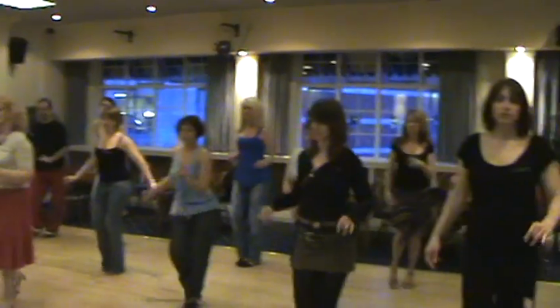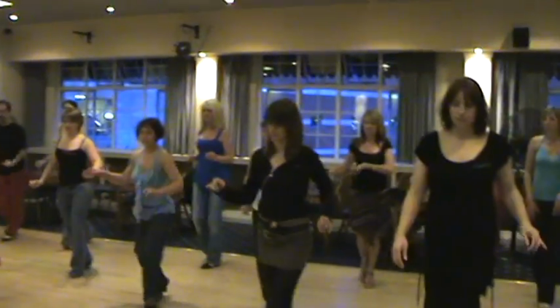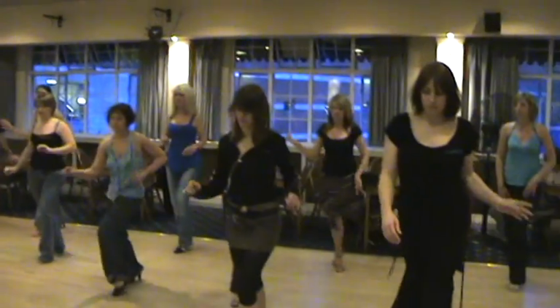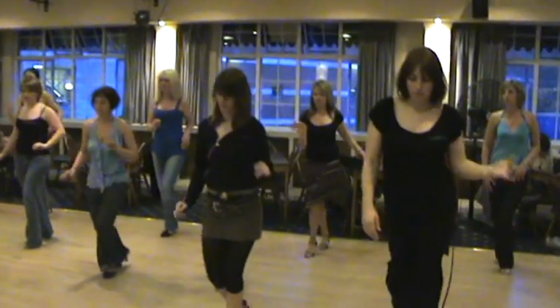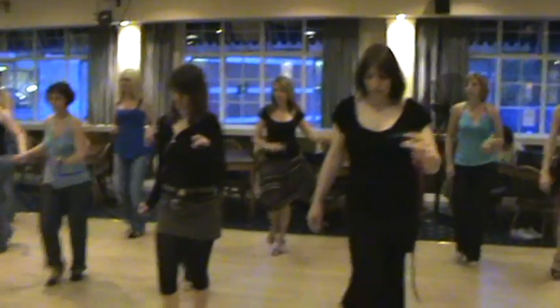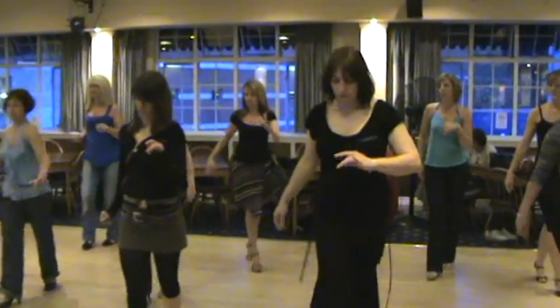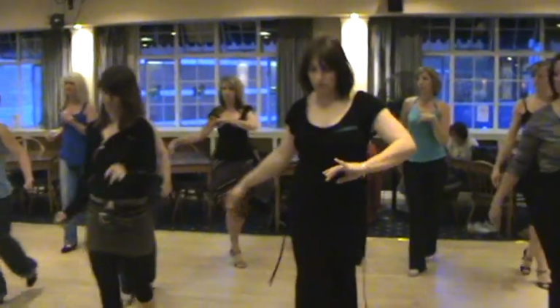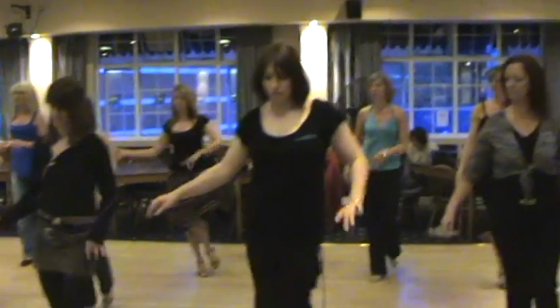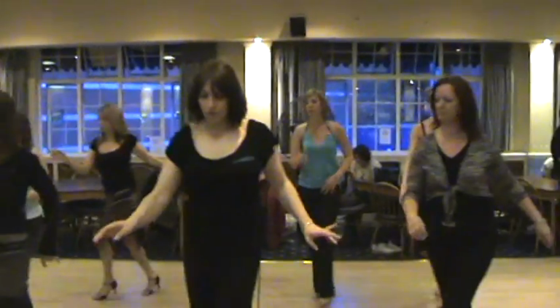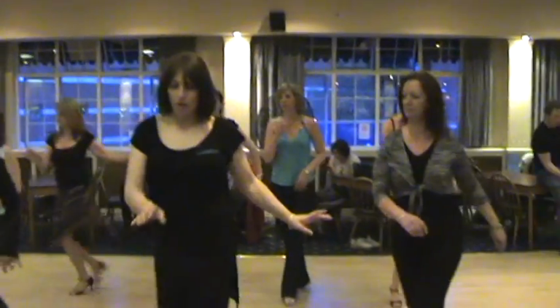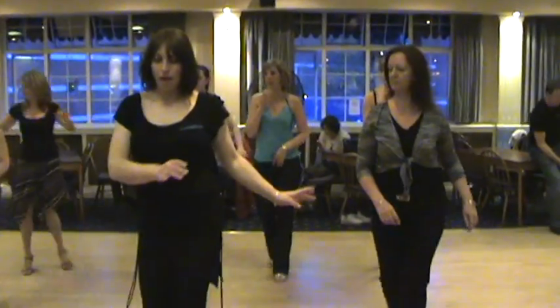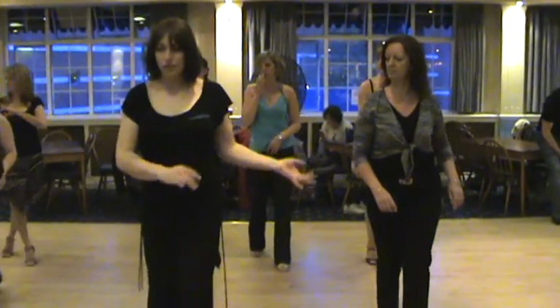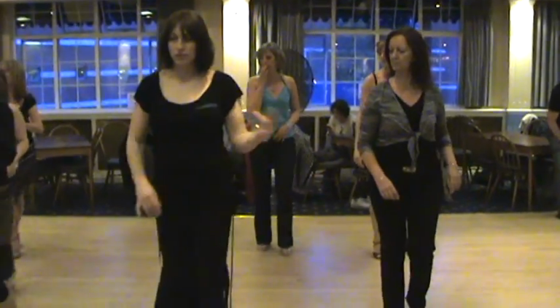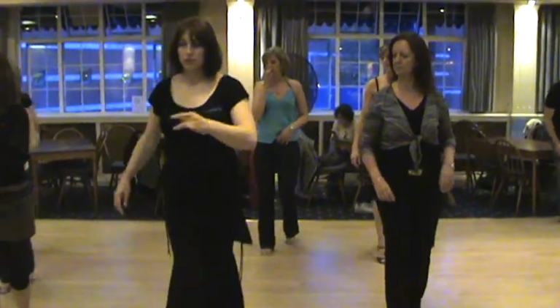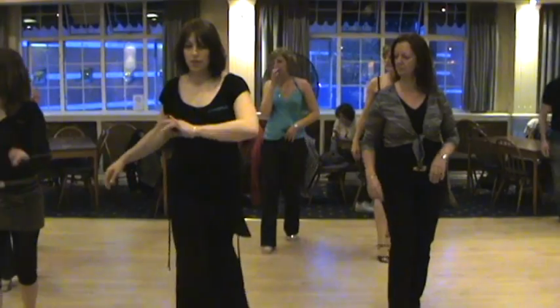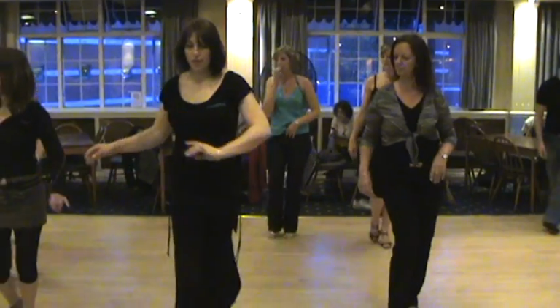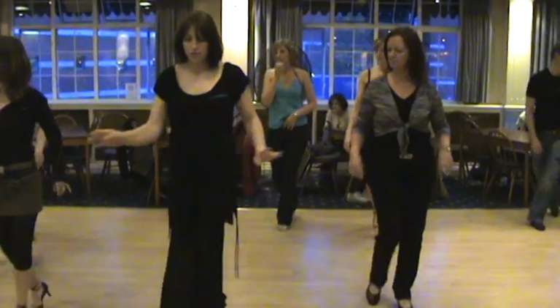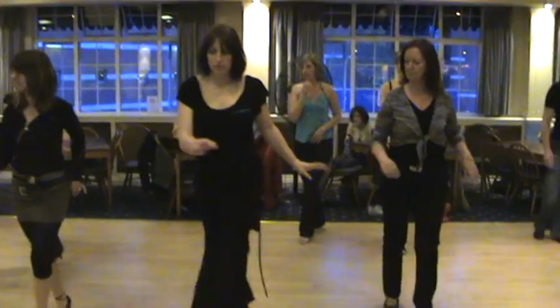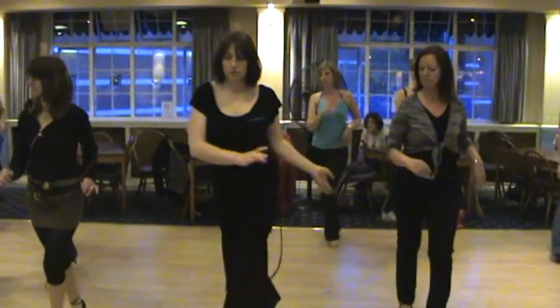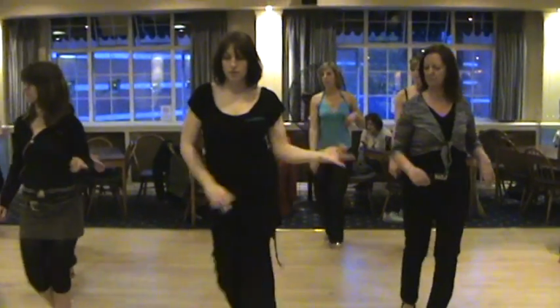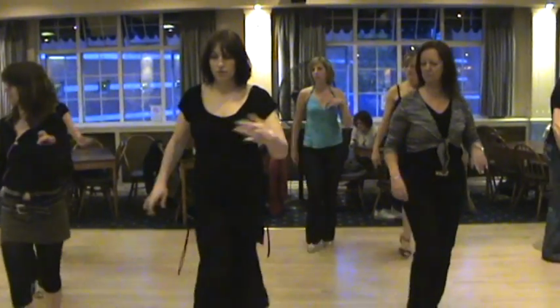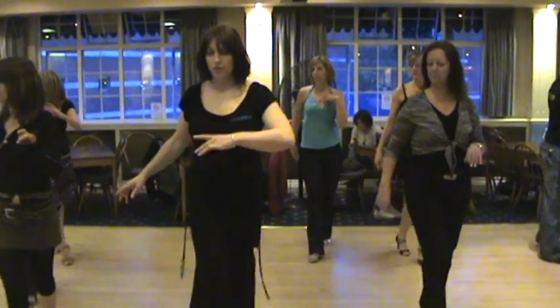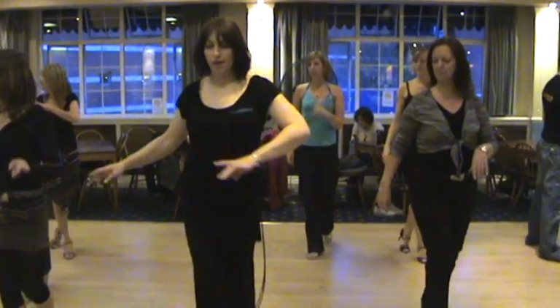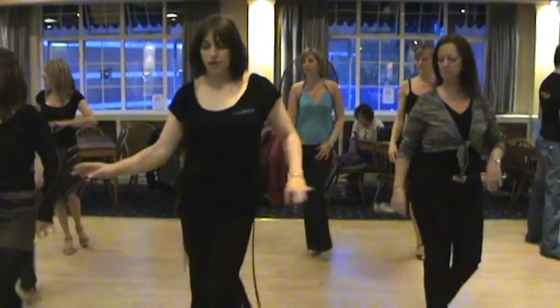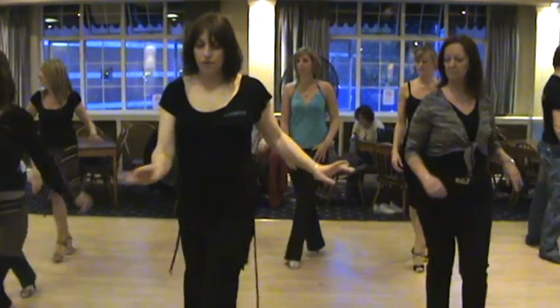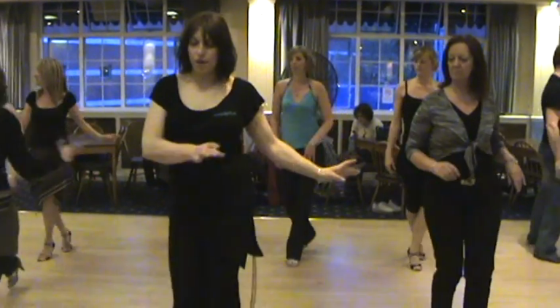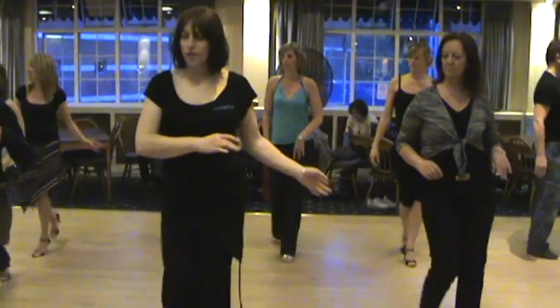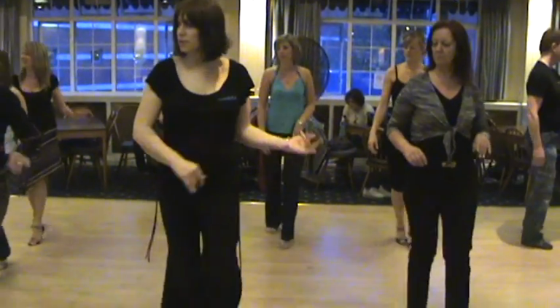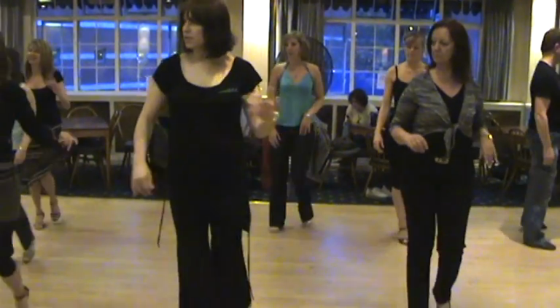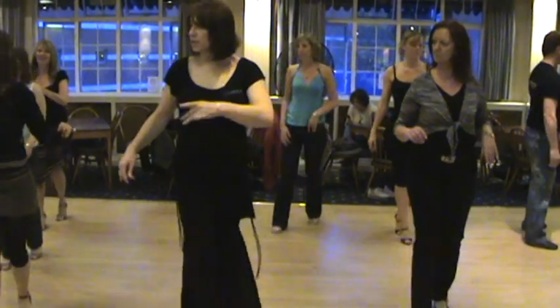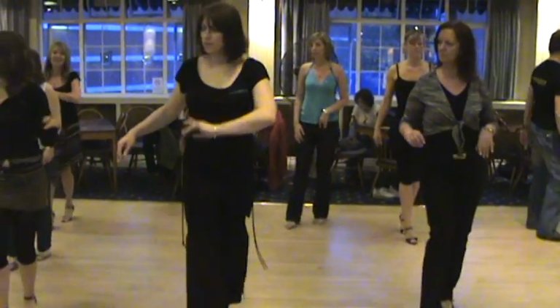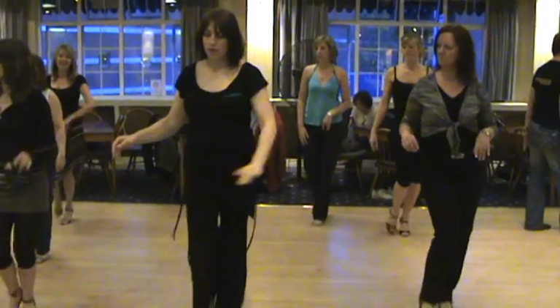Basic step, two, three, five, six. Another basic, one, two, three, five, six. And we go.